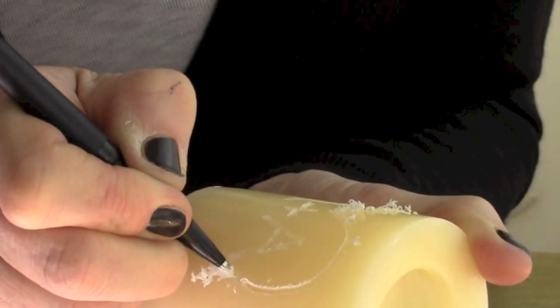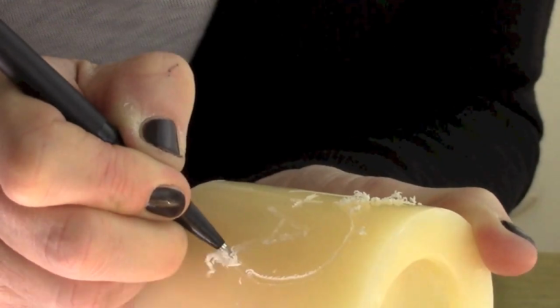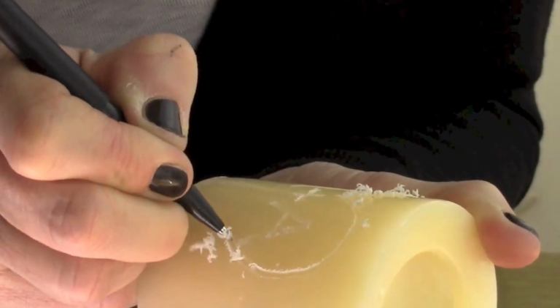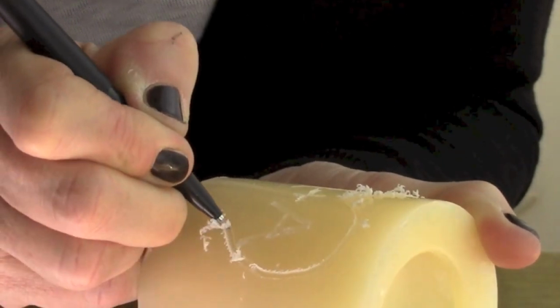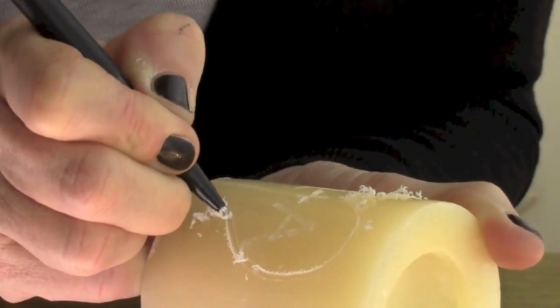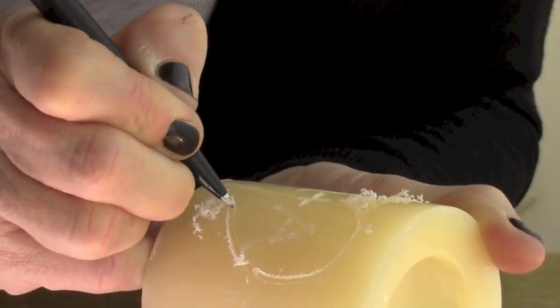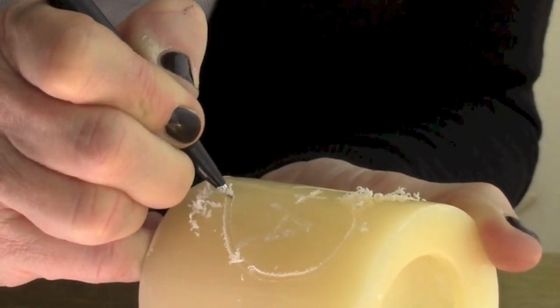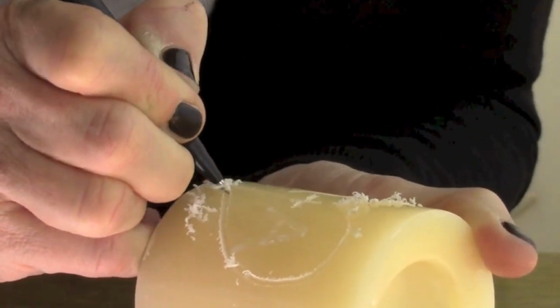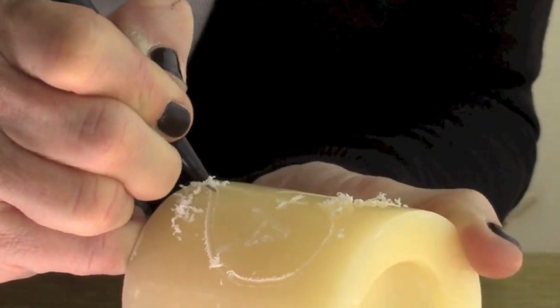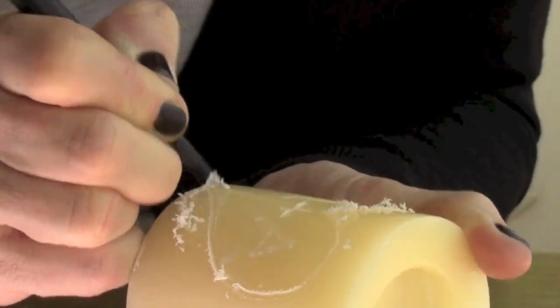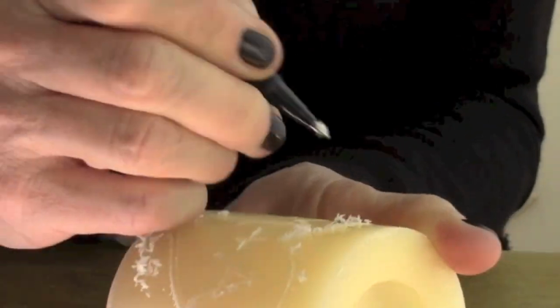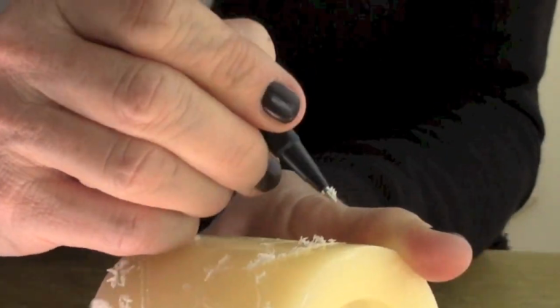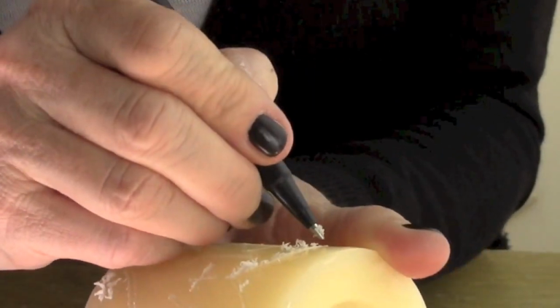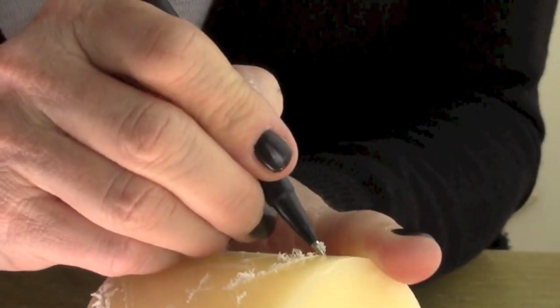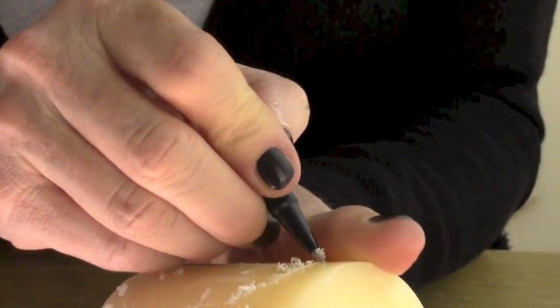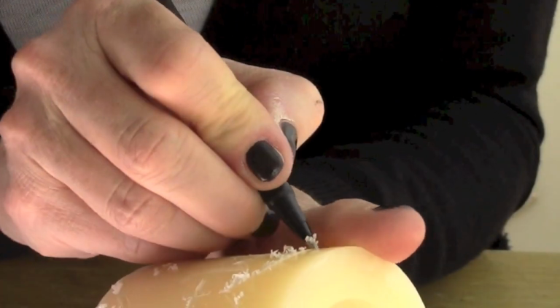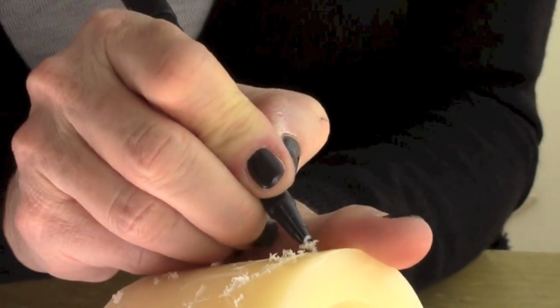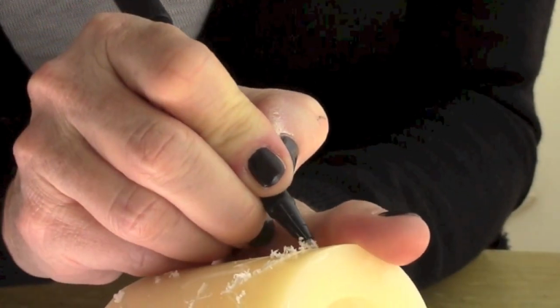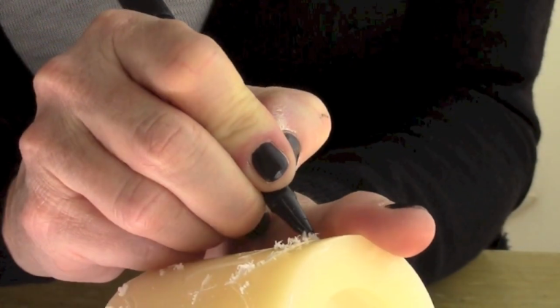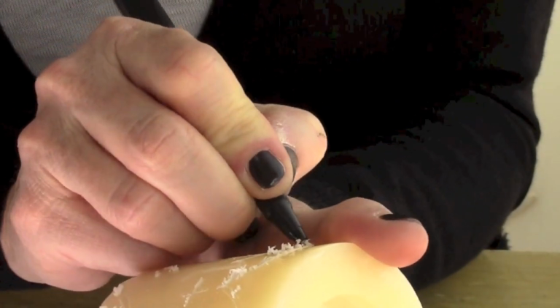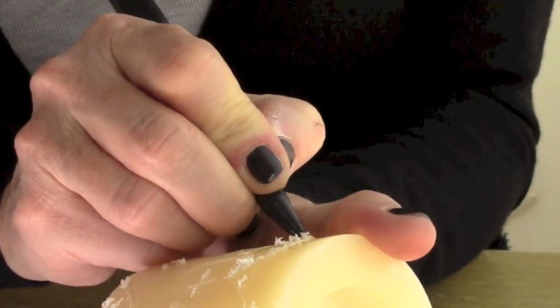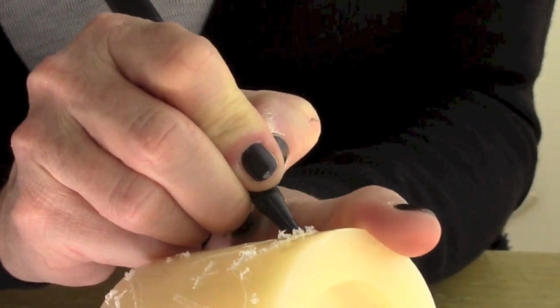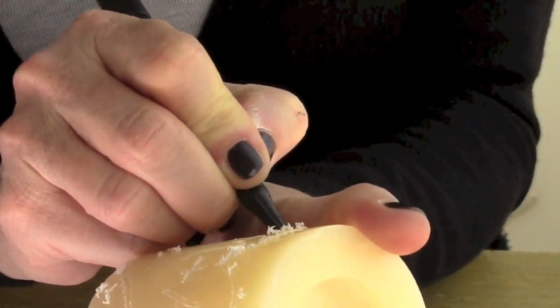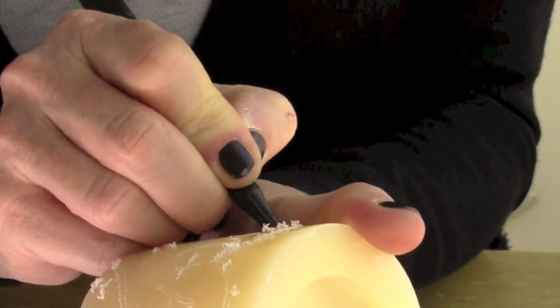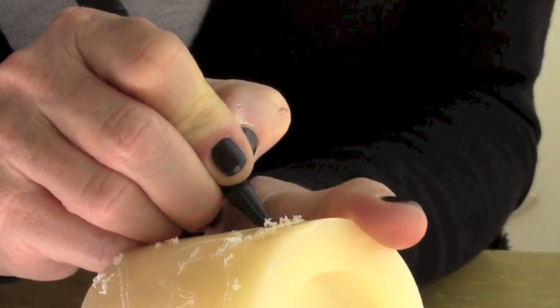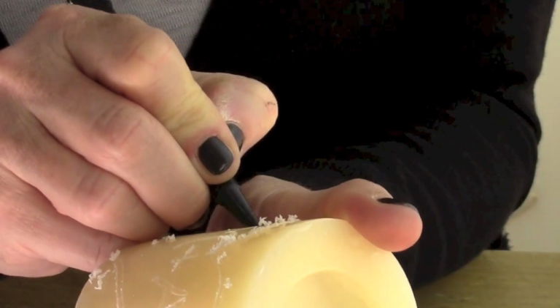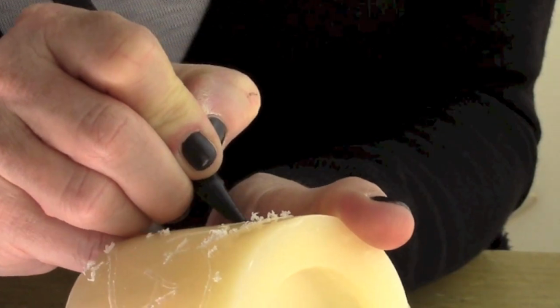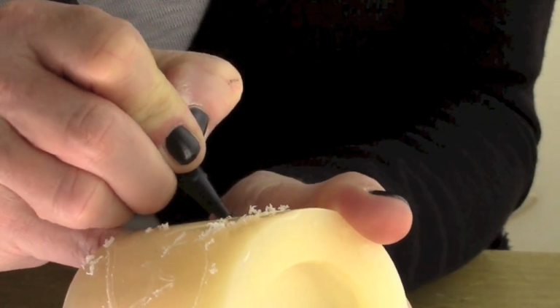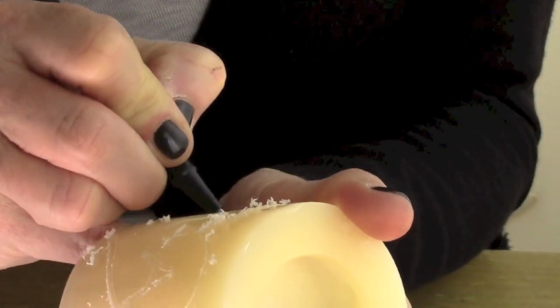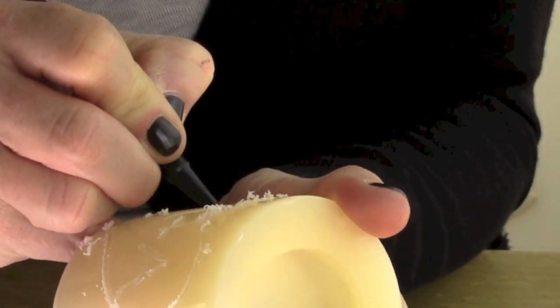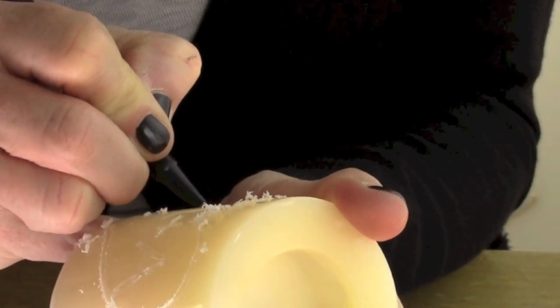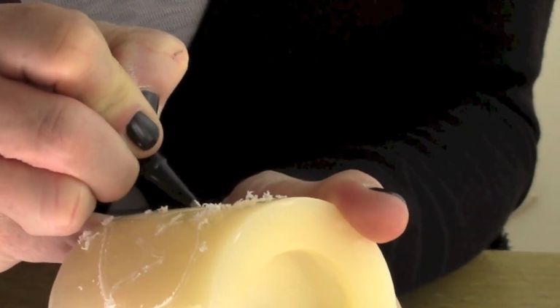After you draw the heart, be sure to dust off all the remaining wax that's kind of bunched up.